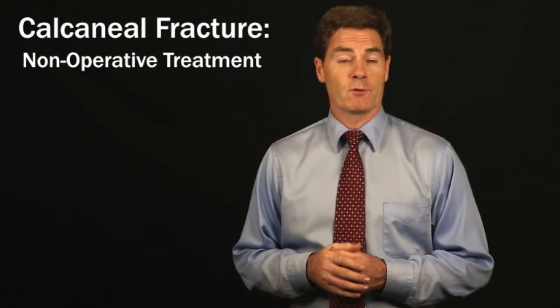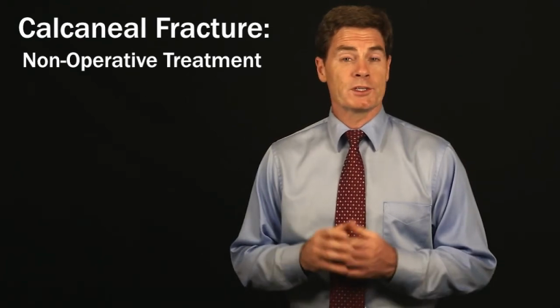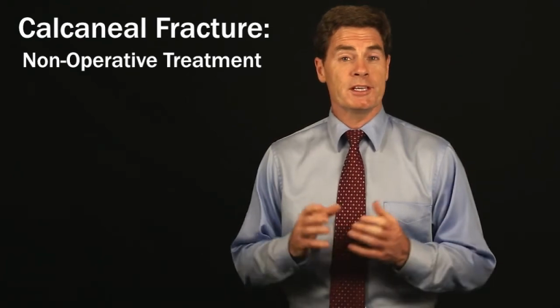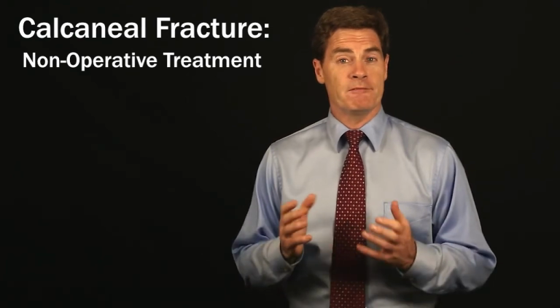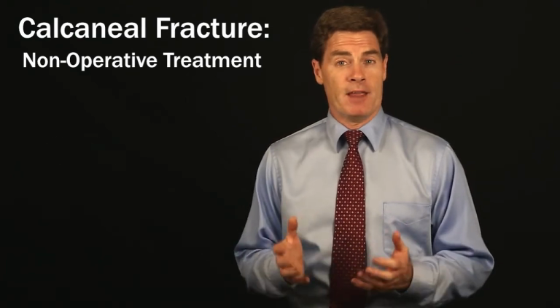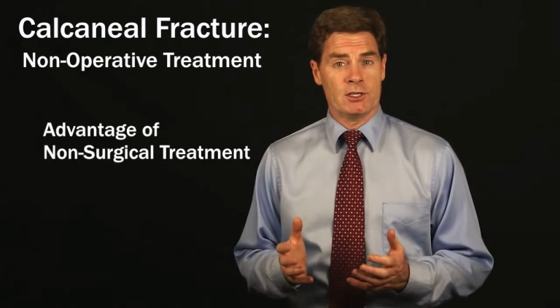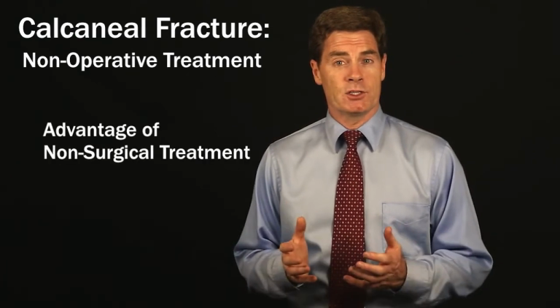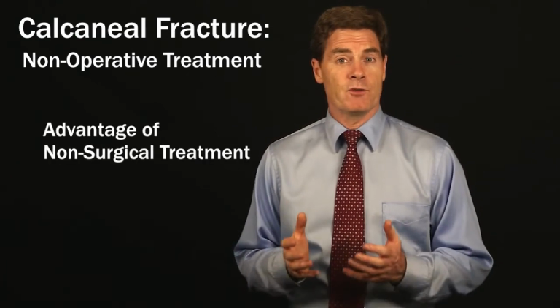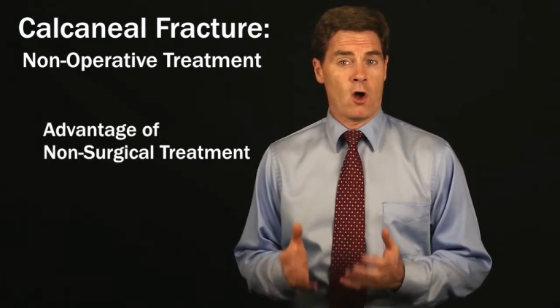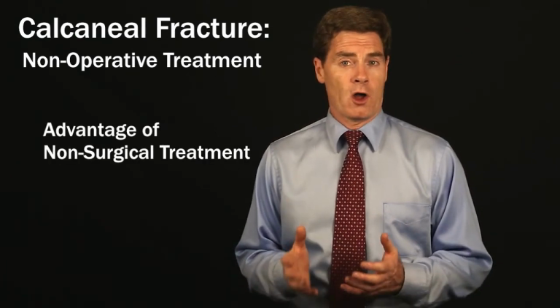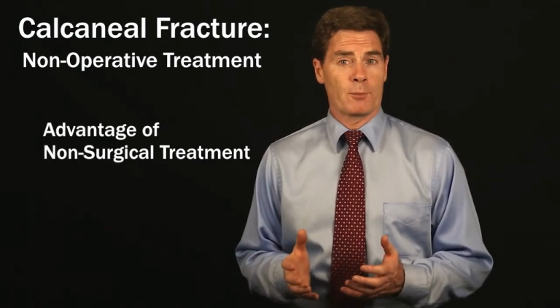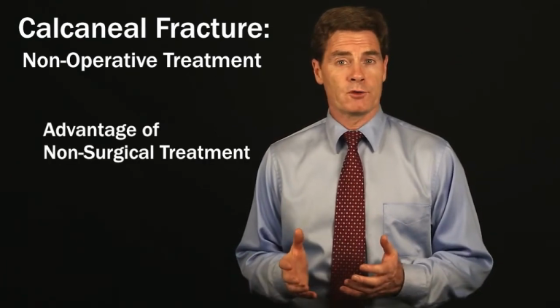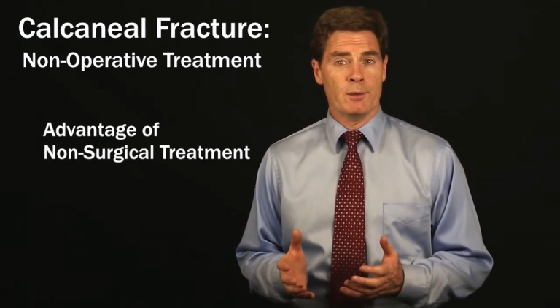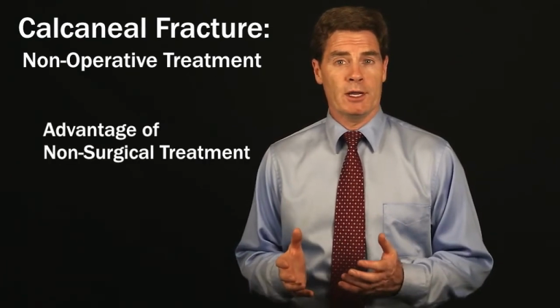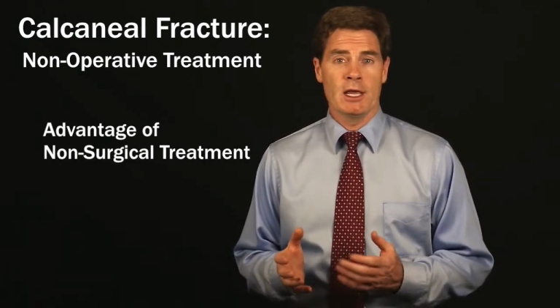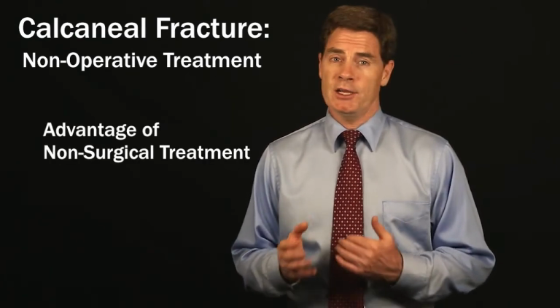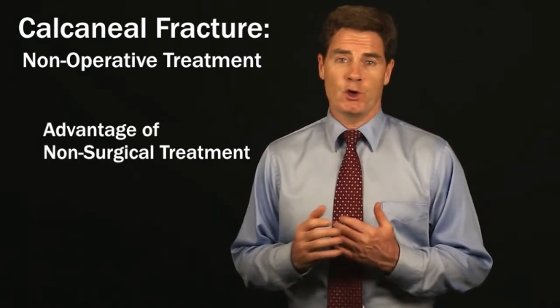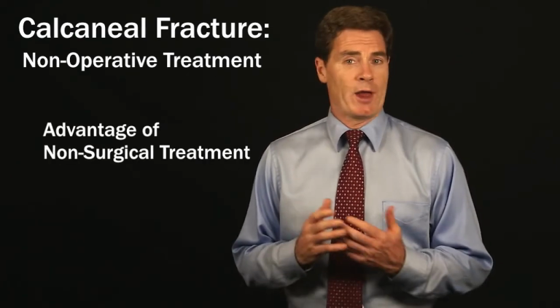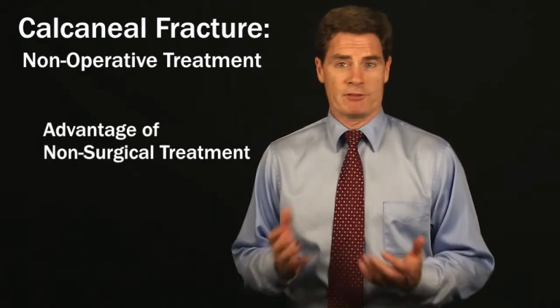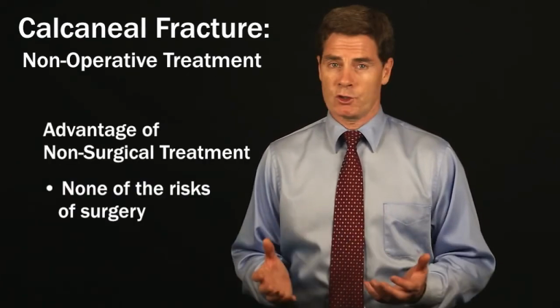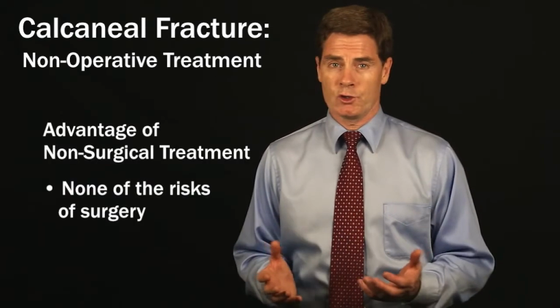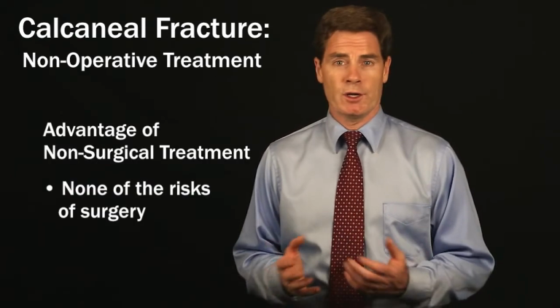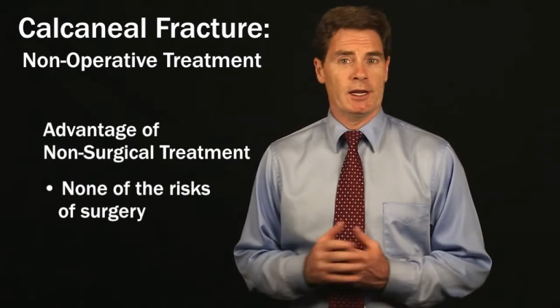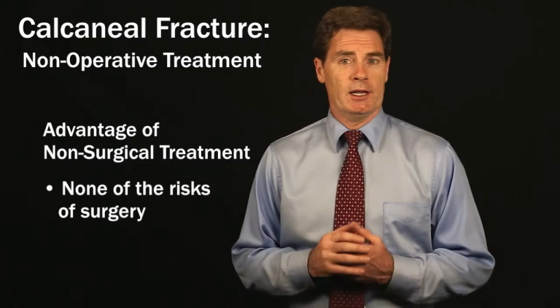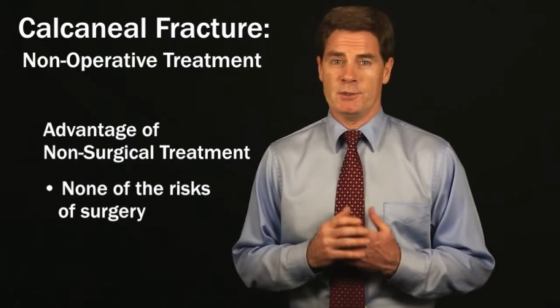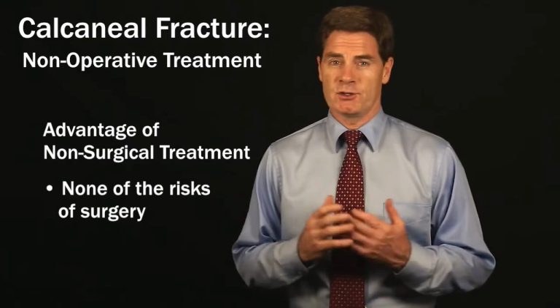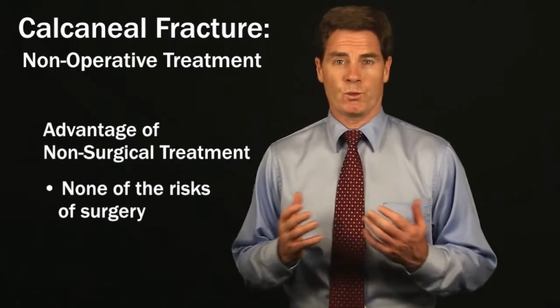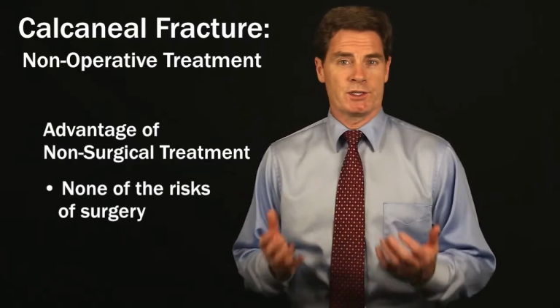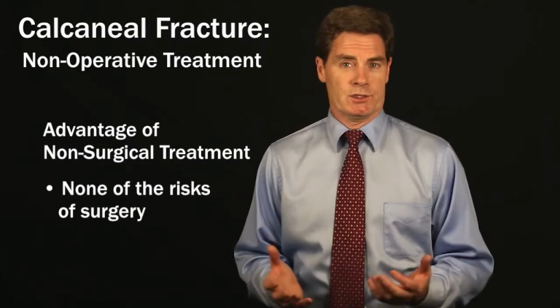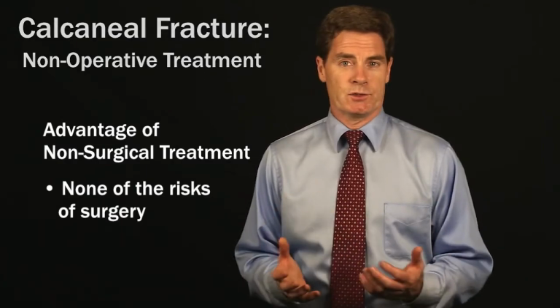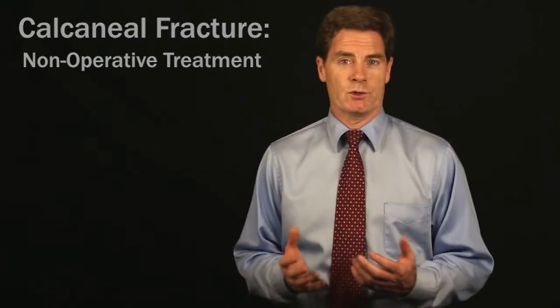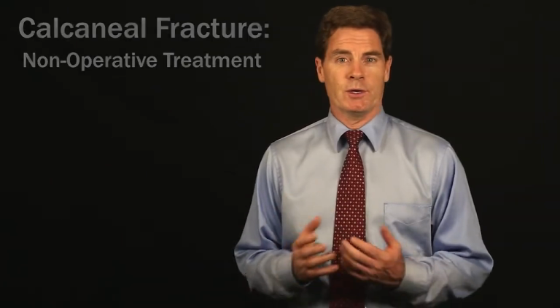The advantage of non-operative treatment is you don't have surgery and any of the potential risks of surgery.